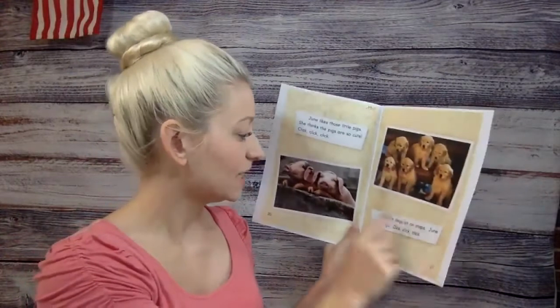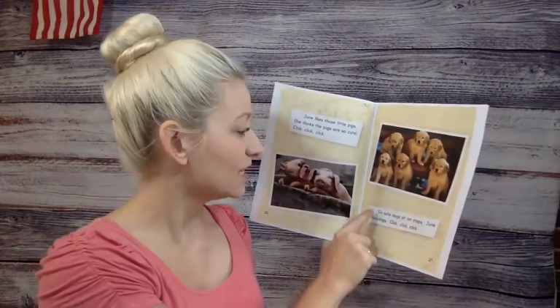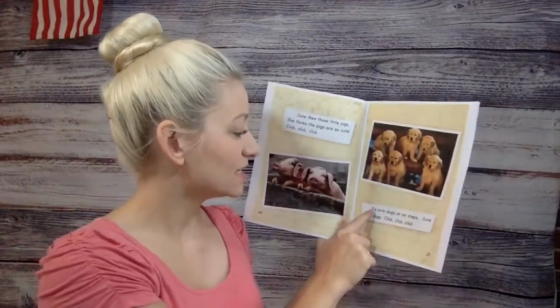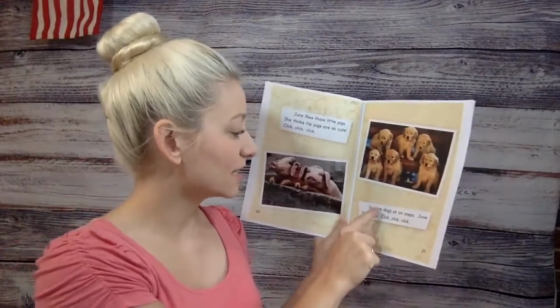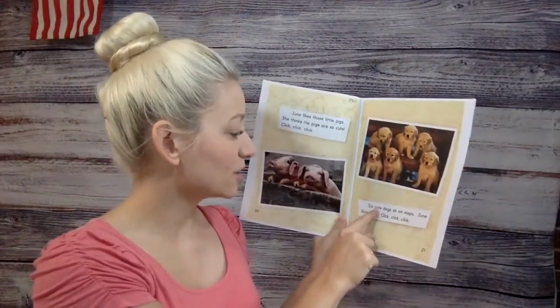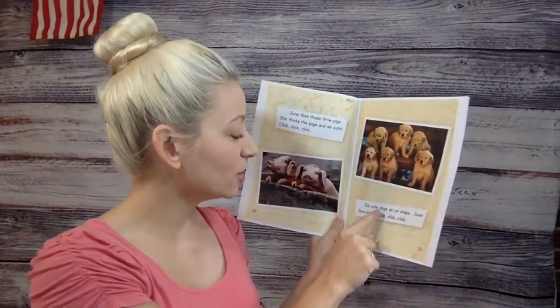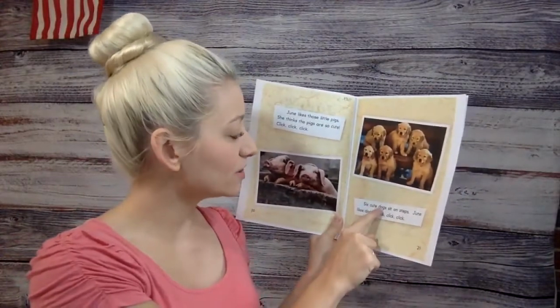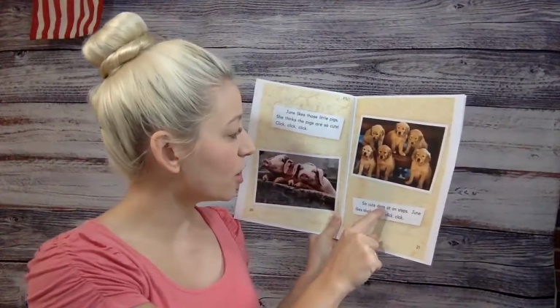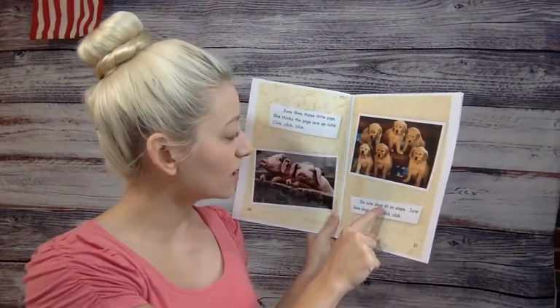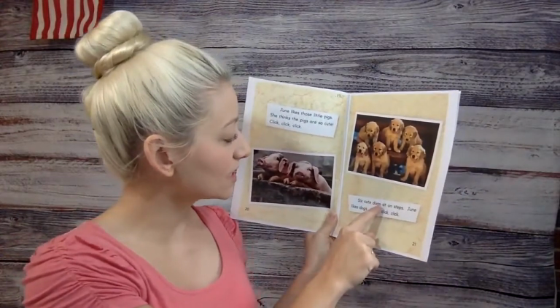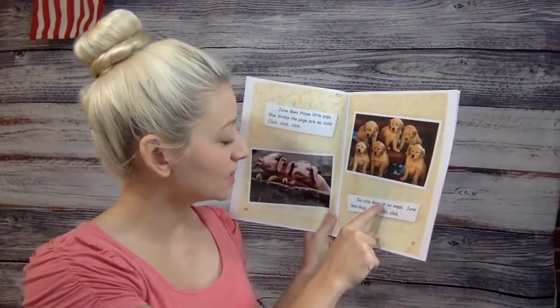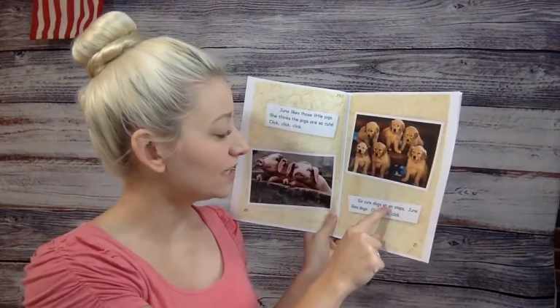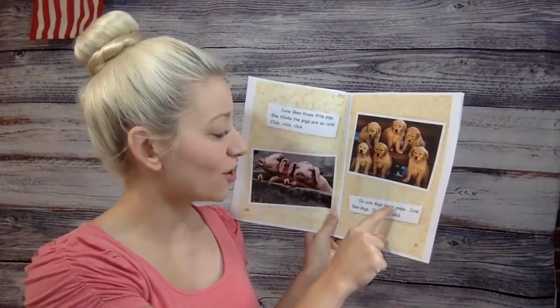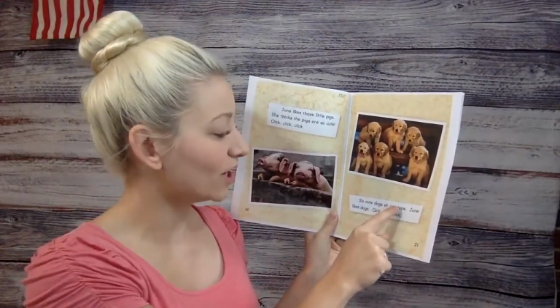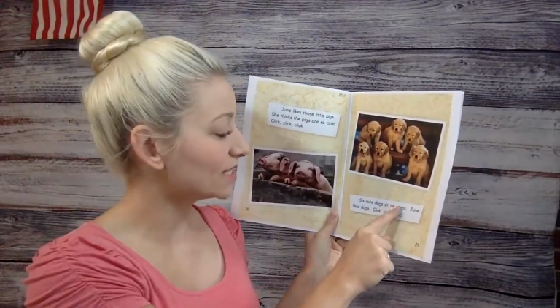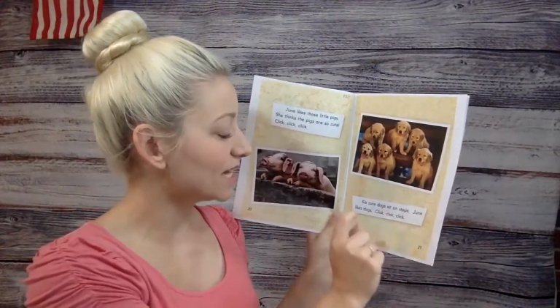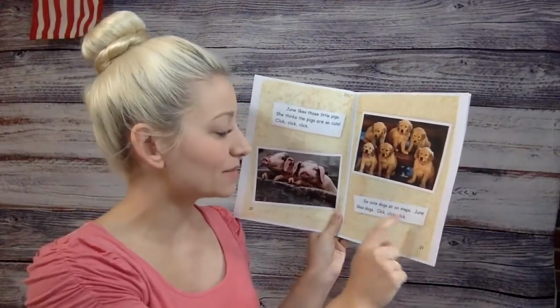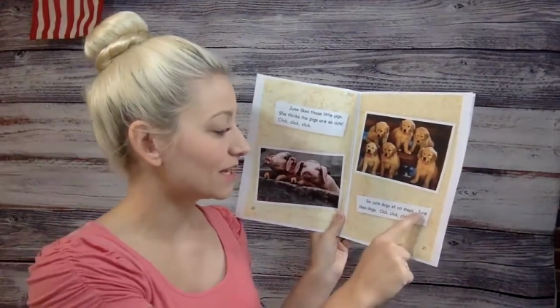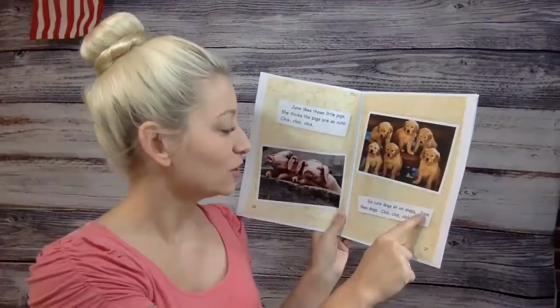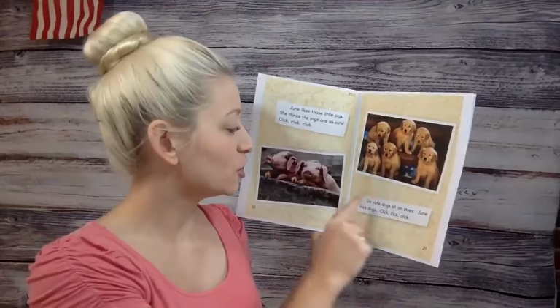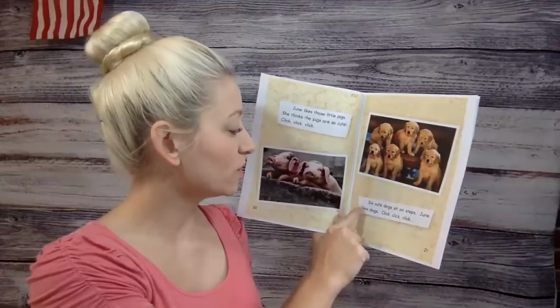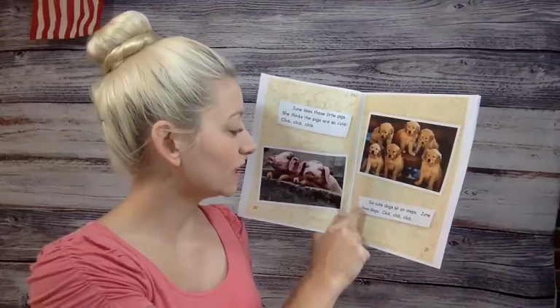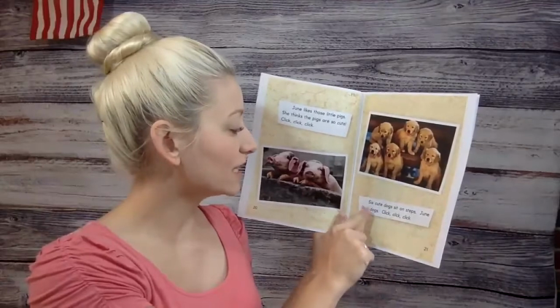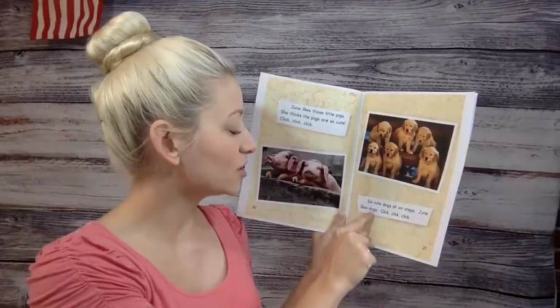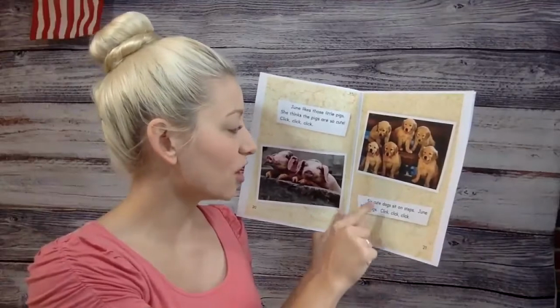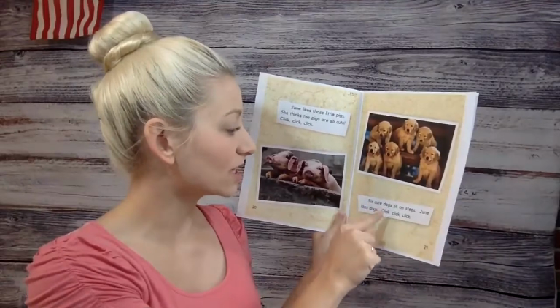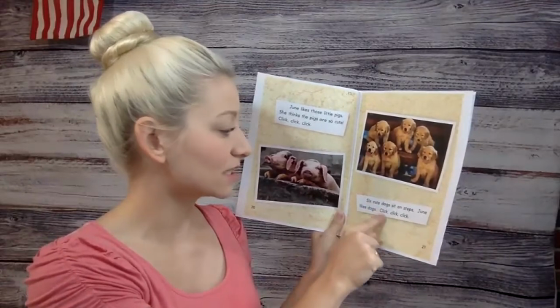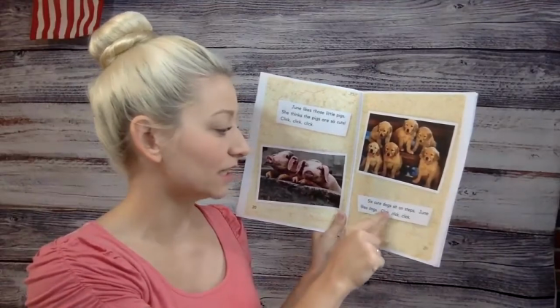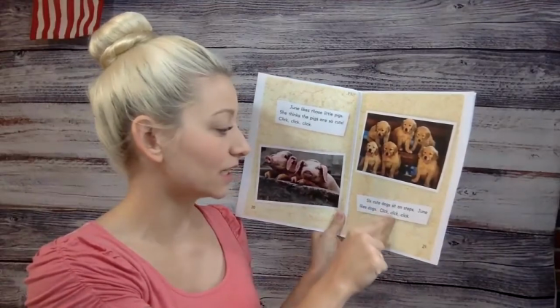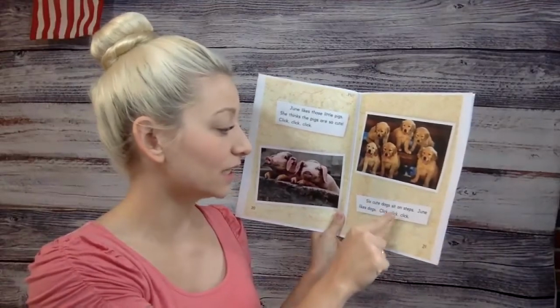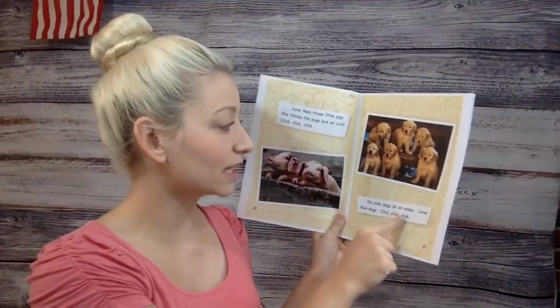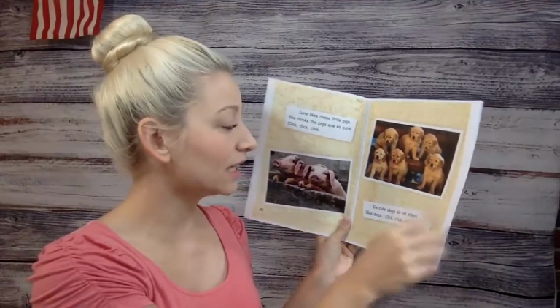Six cute dogs sit on steps. June likes dogs. Click, click, click.